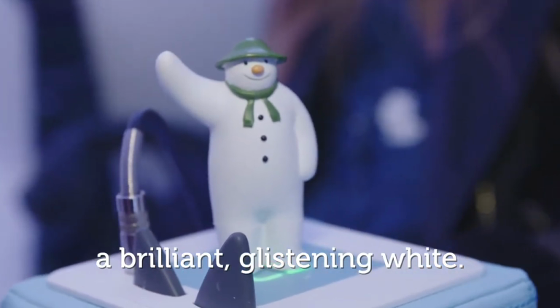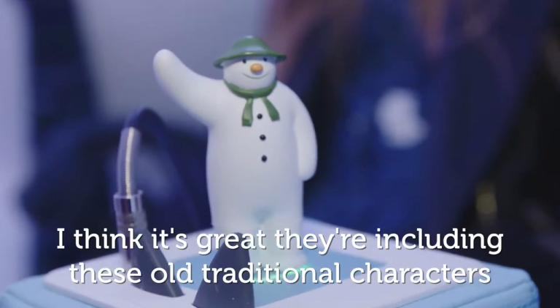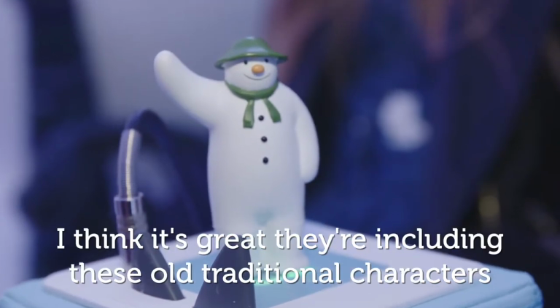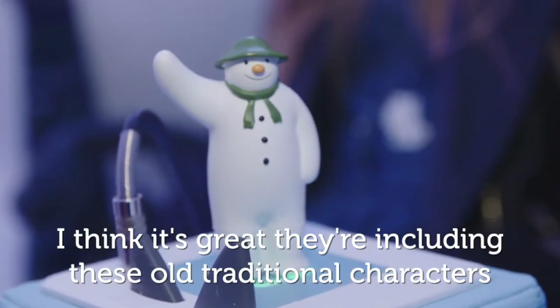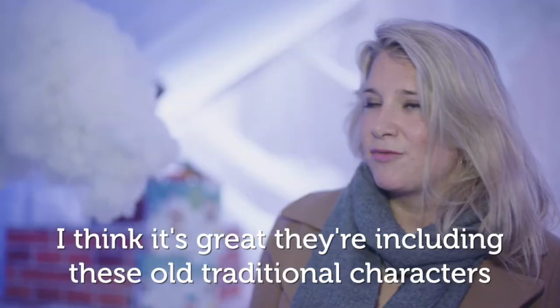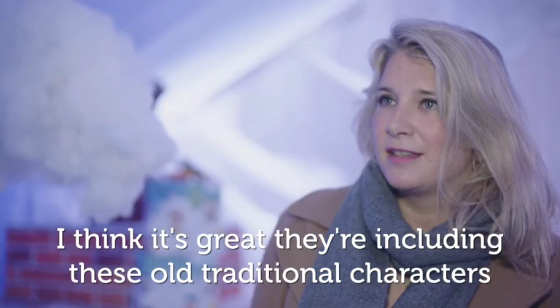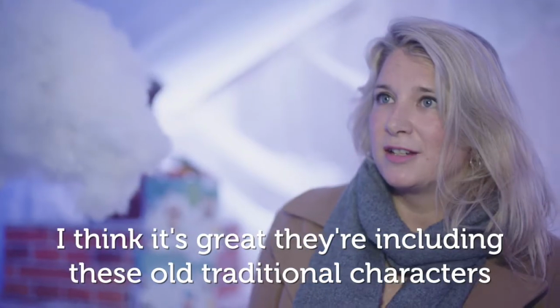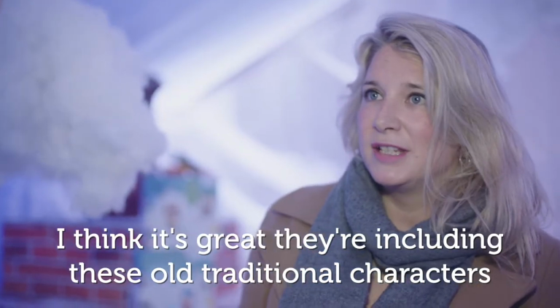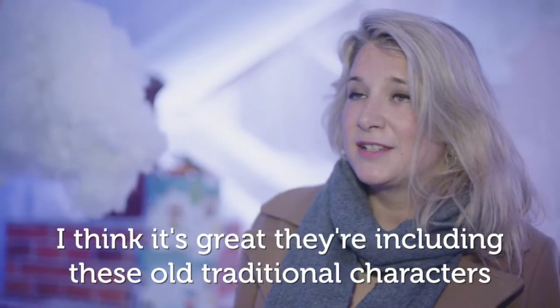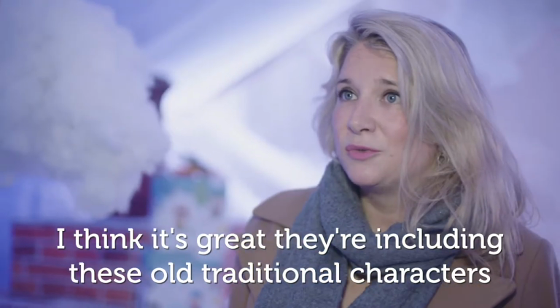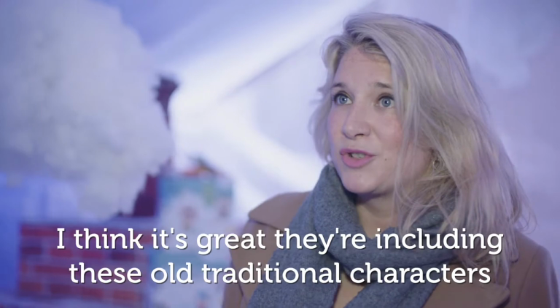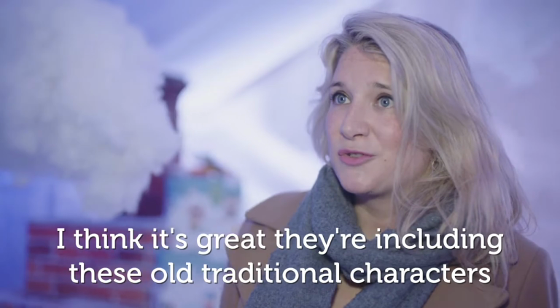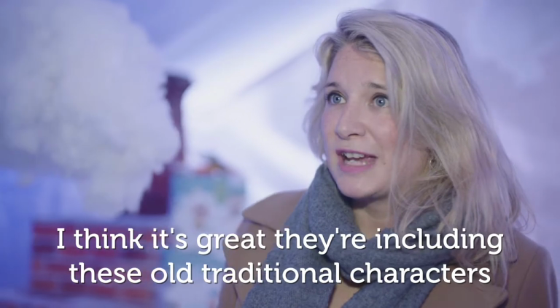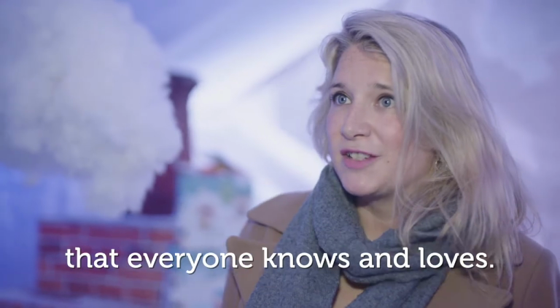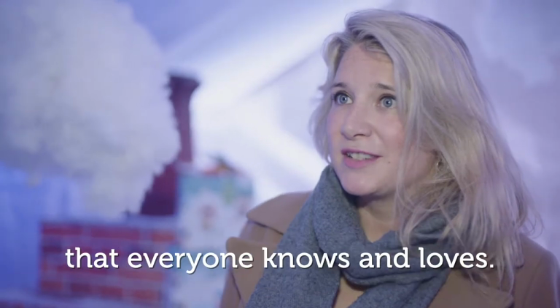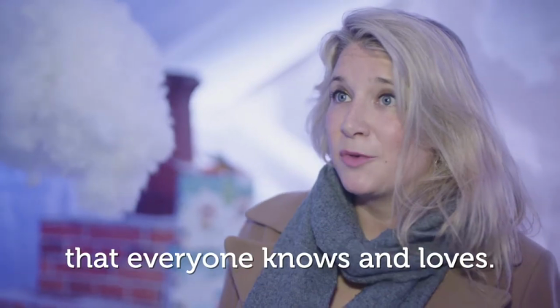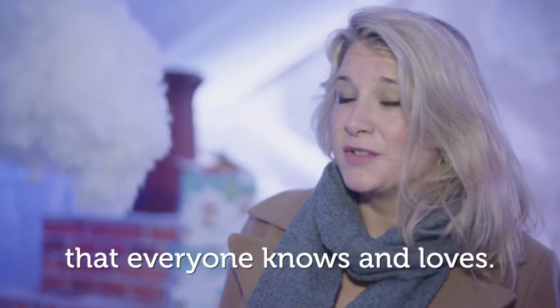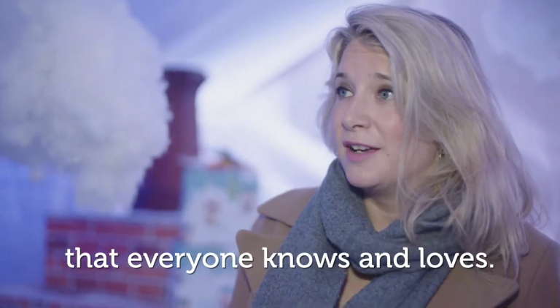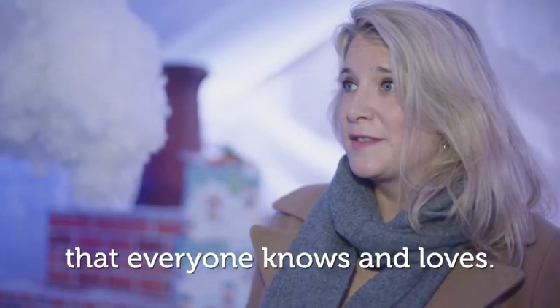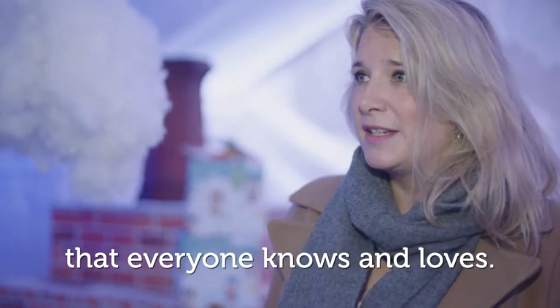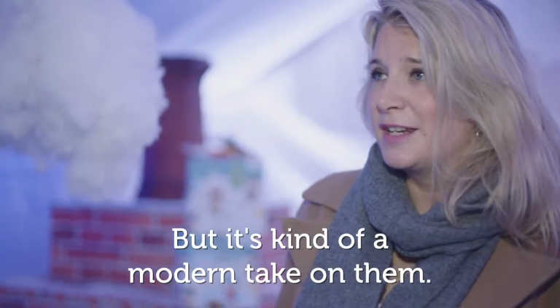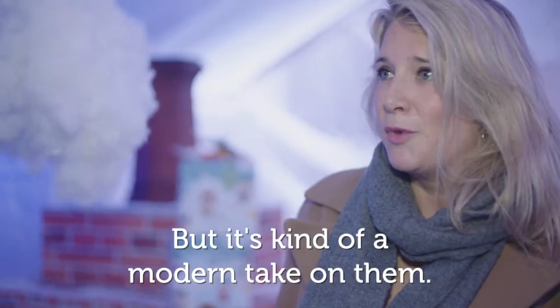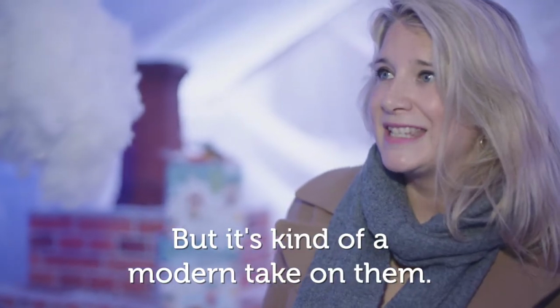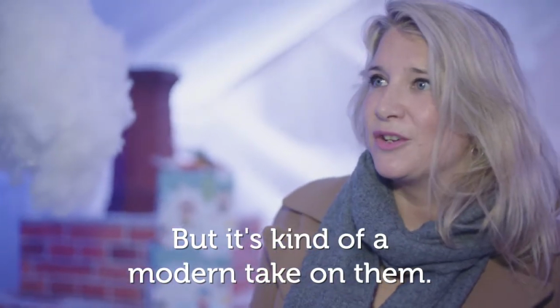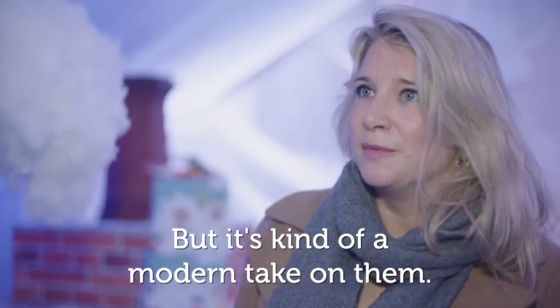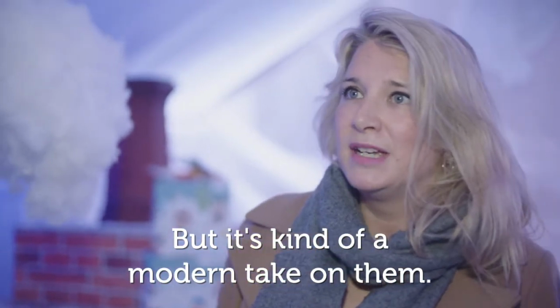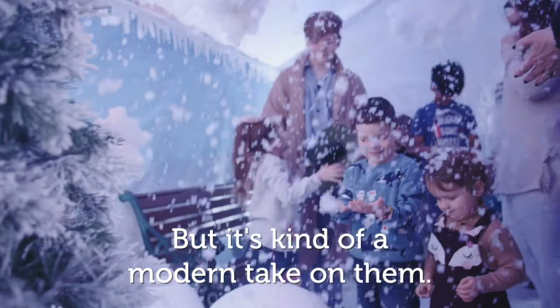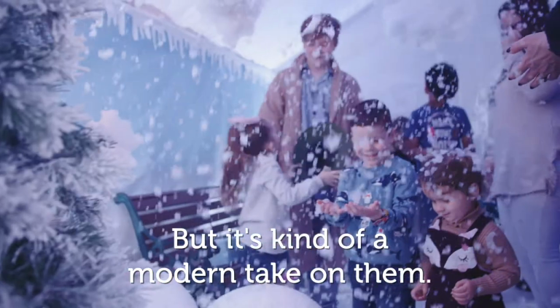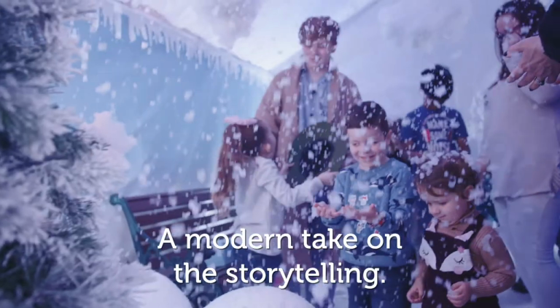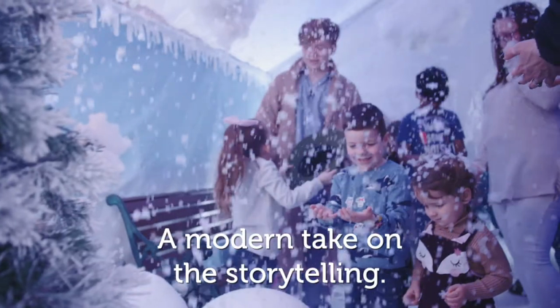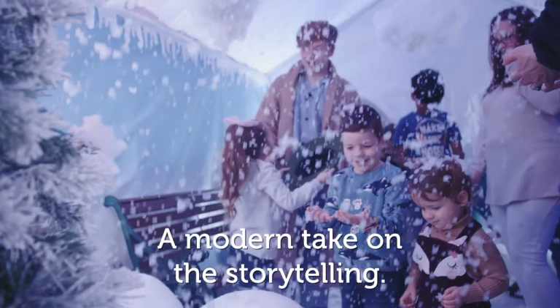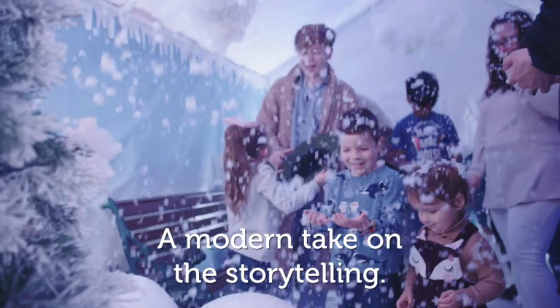I think it's great that they're including these old traditional characters that everyone knows and loves, but it's kind of a modern take on them — a modern take on storytelling.